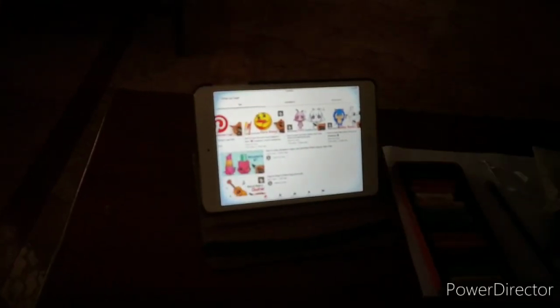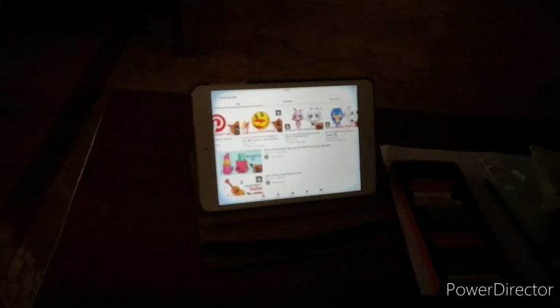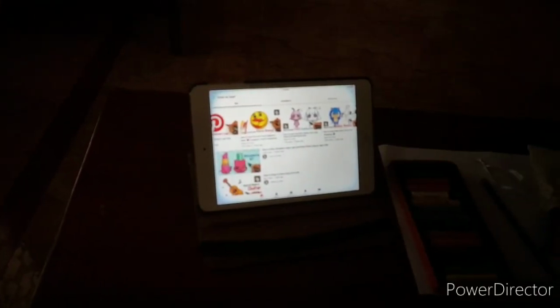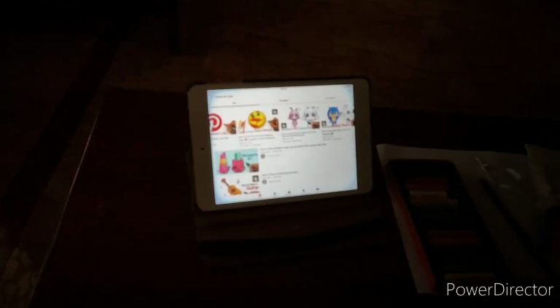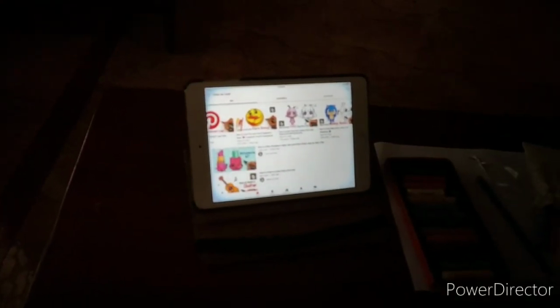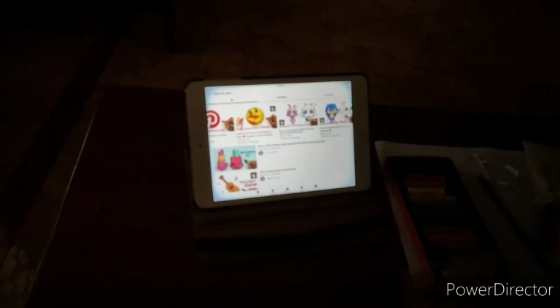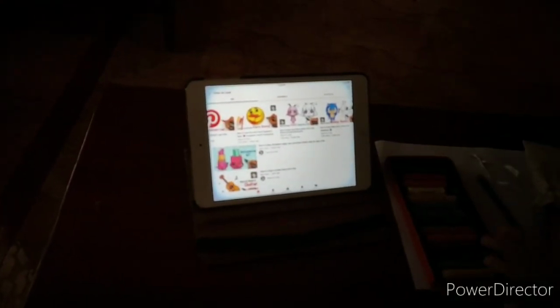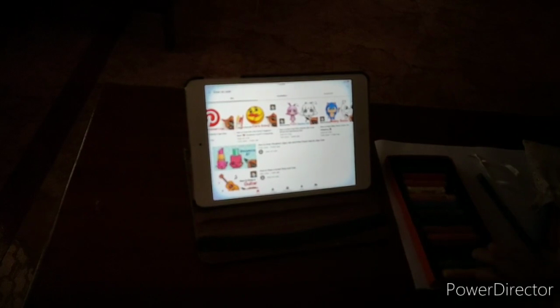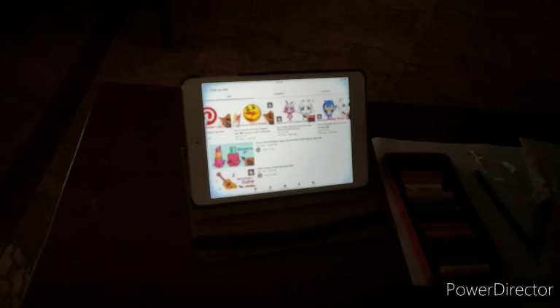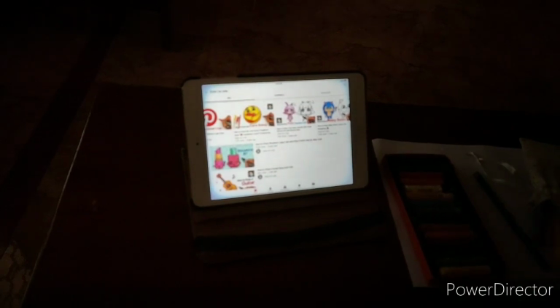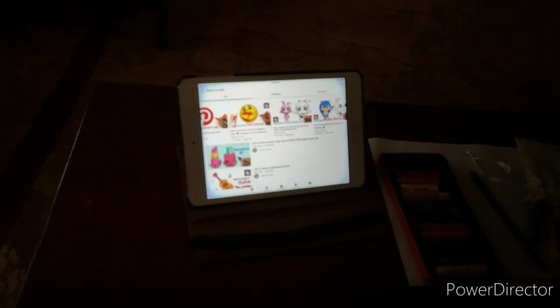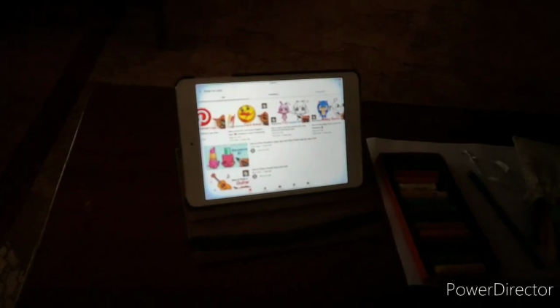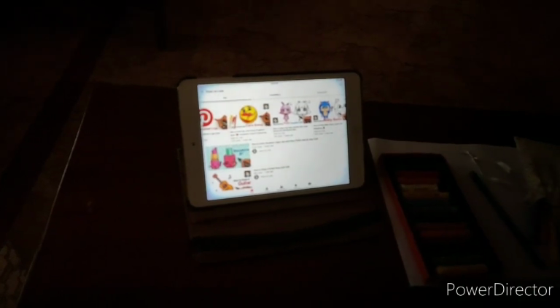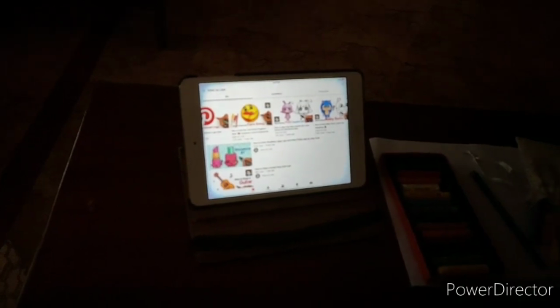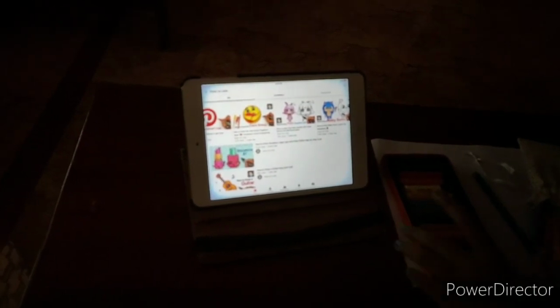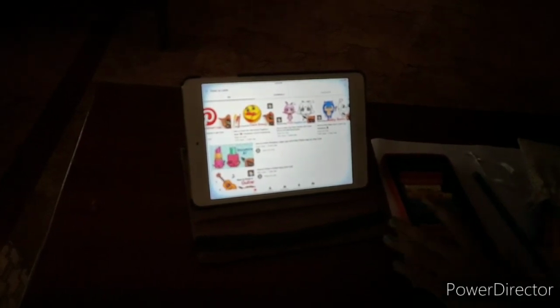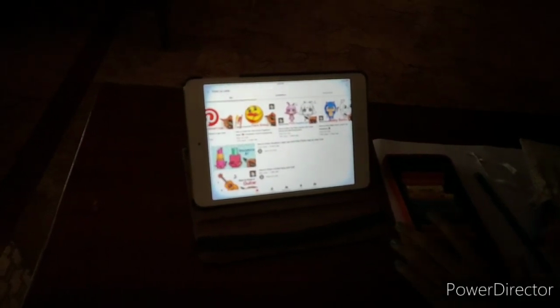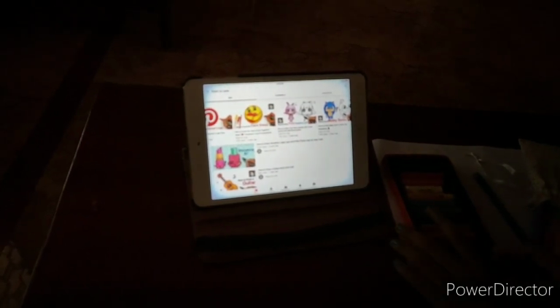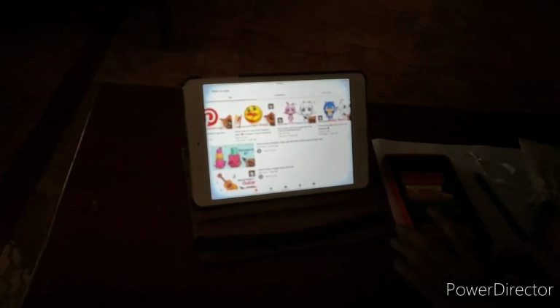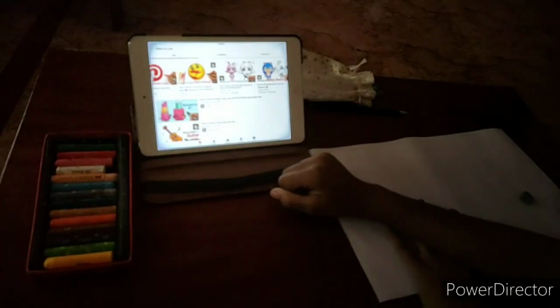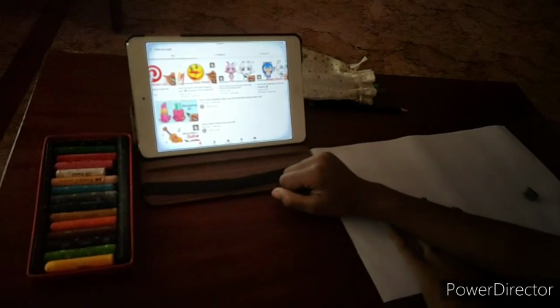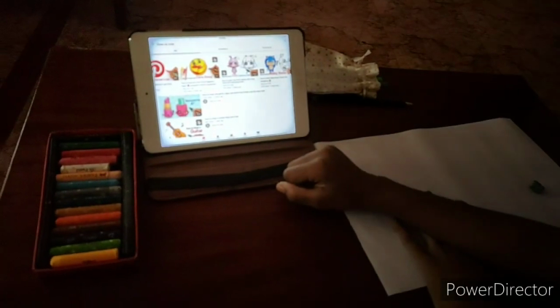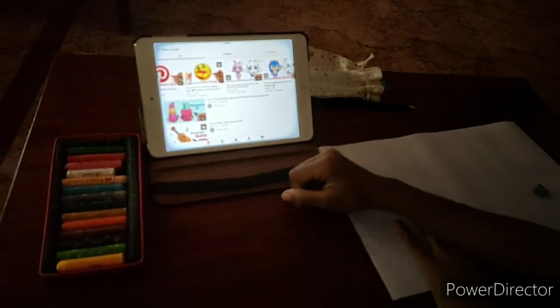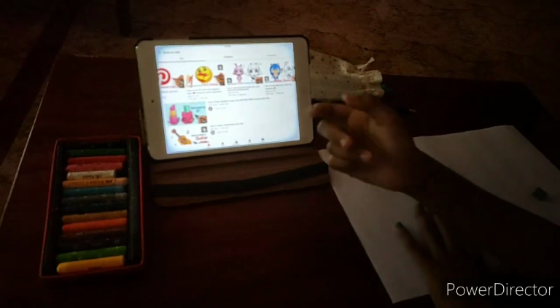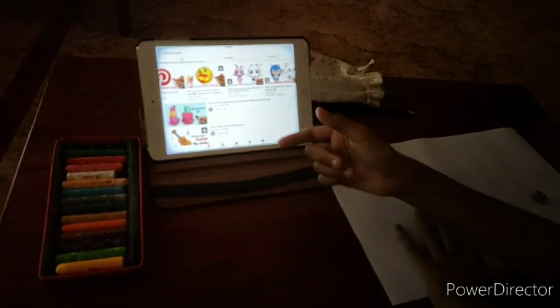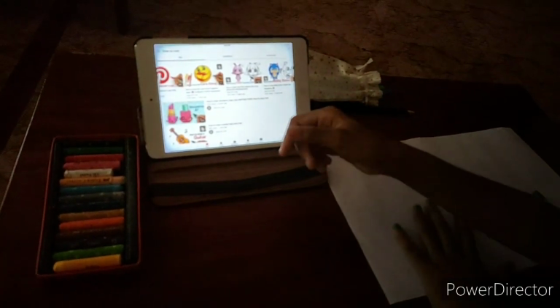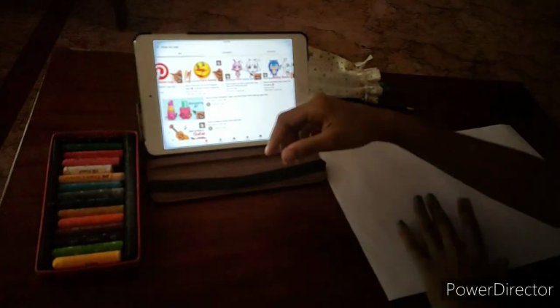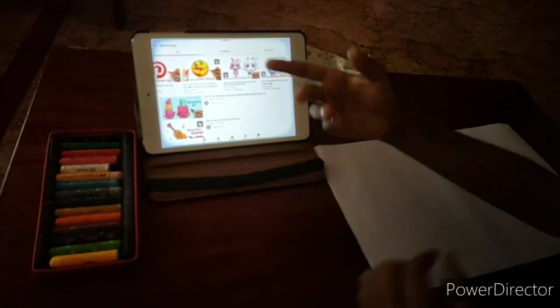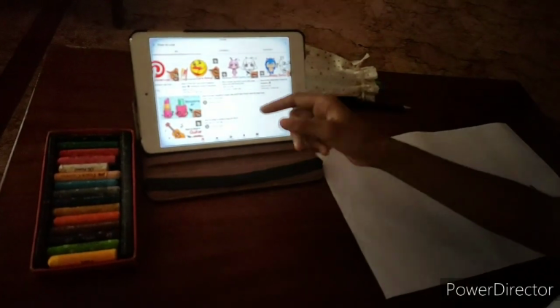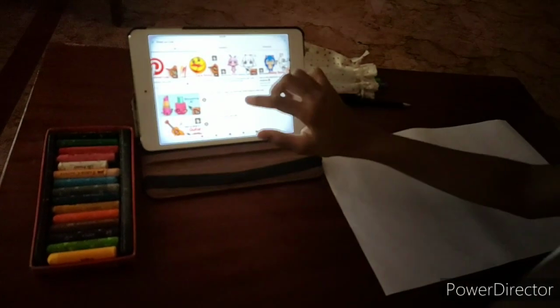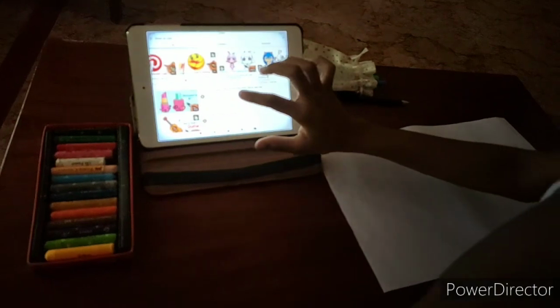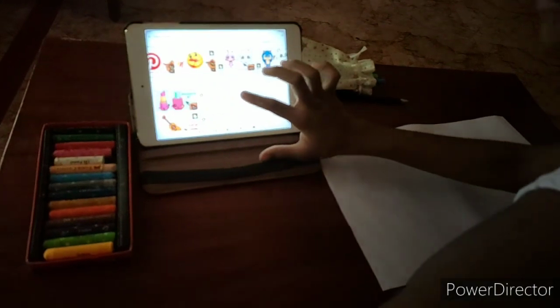OMG, there are Shopkins! I am totally going to draw that. So let me take that video first.